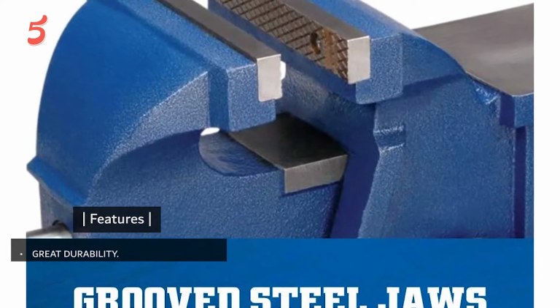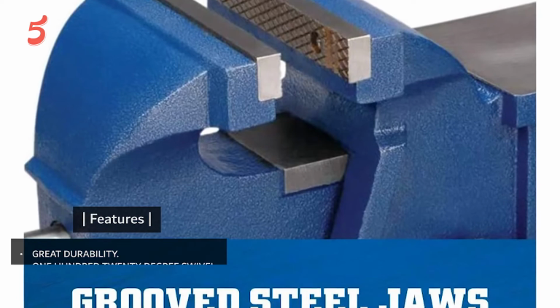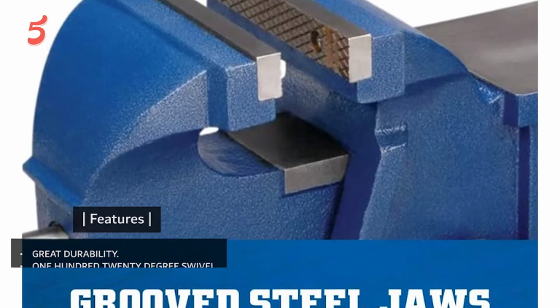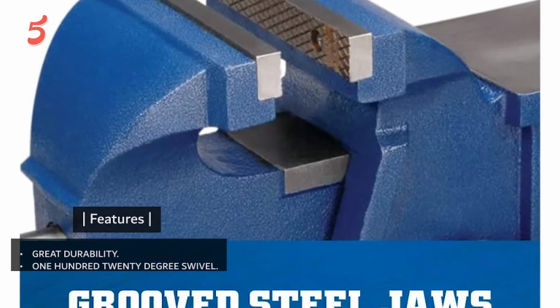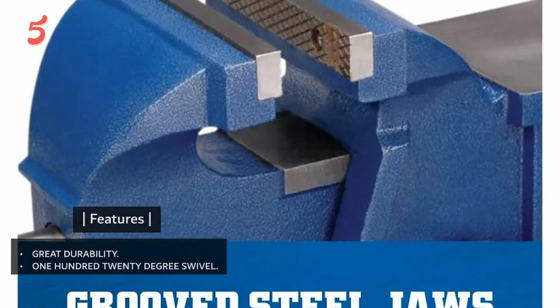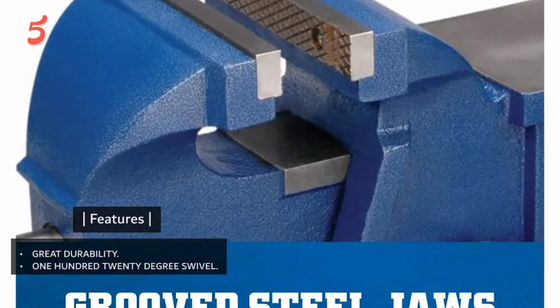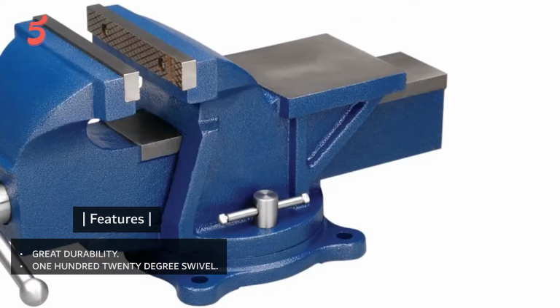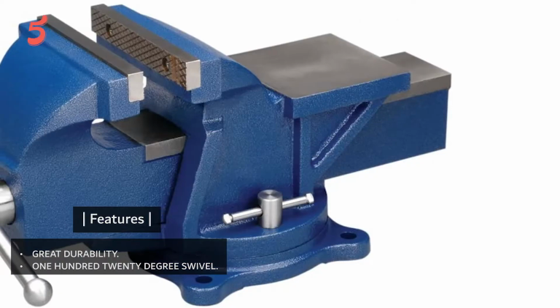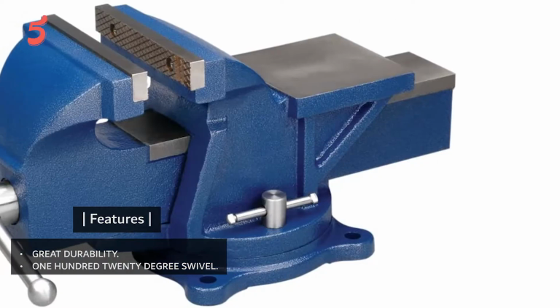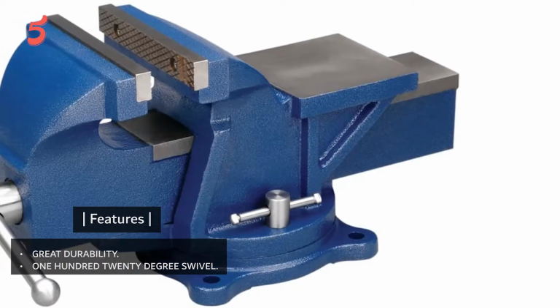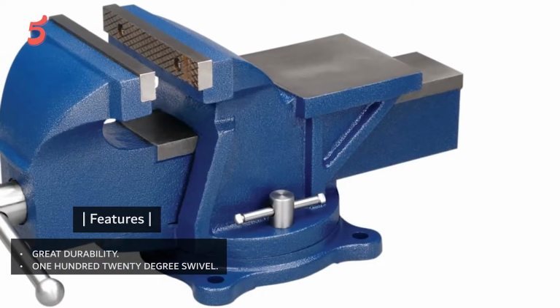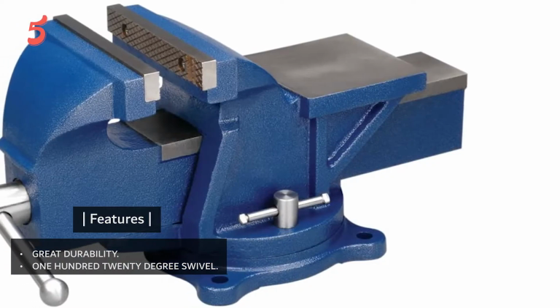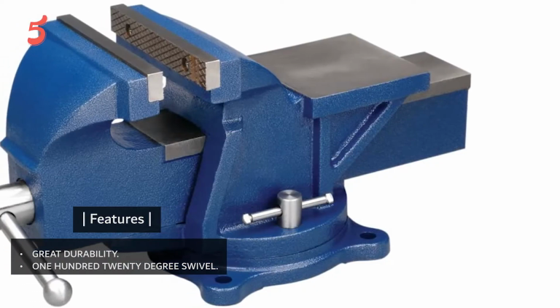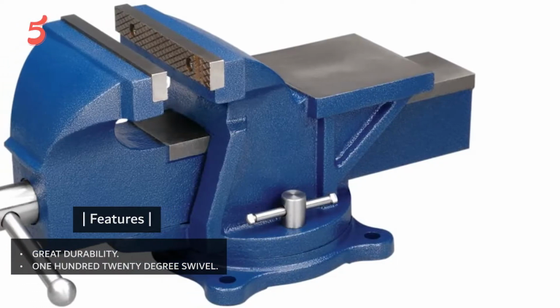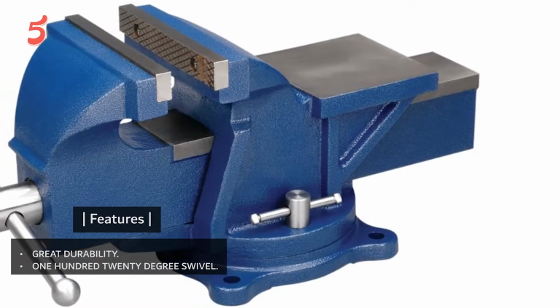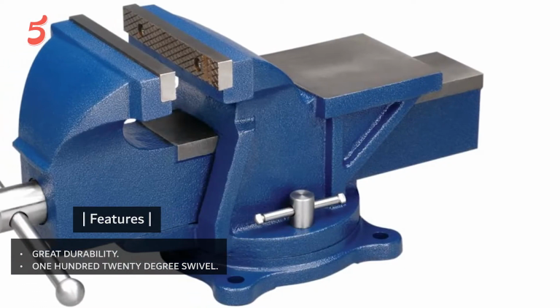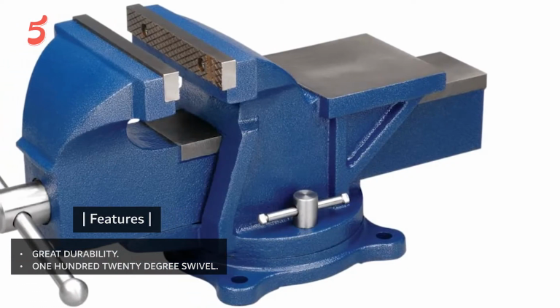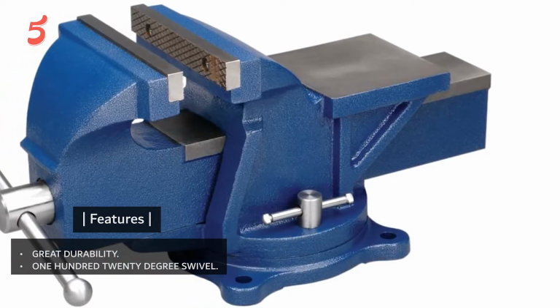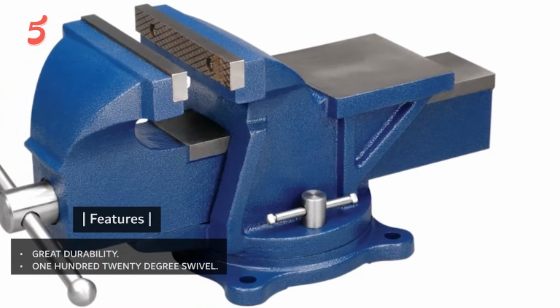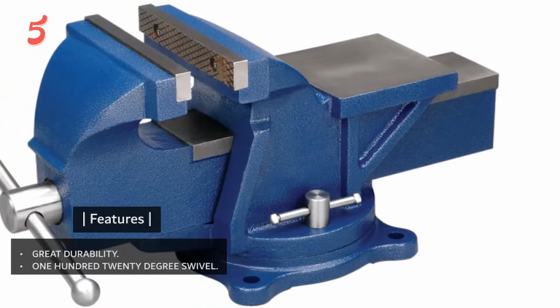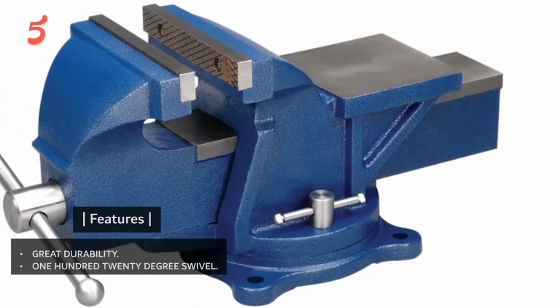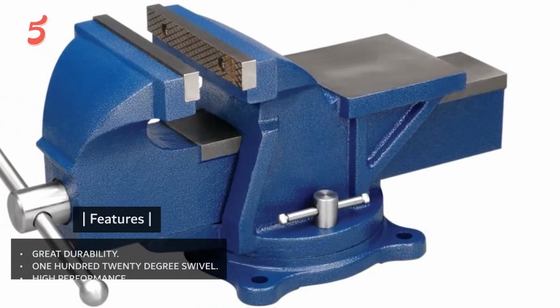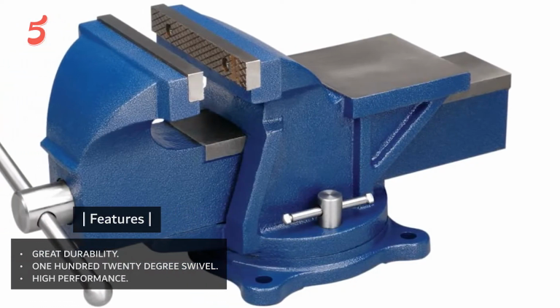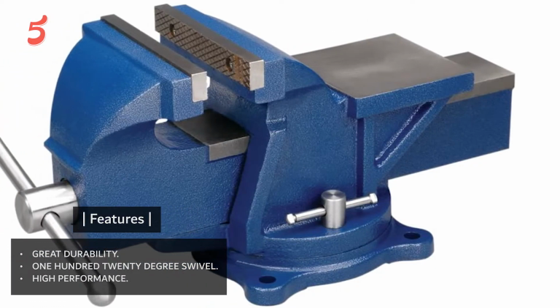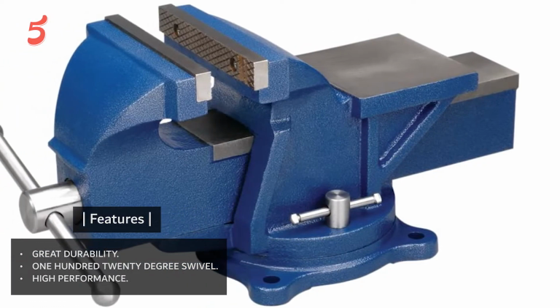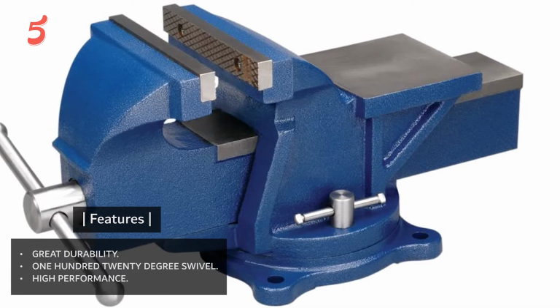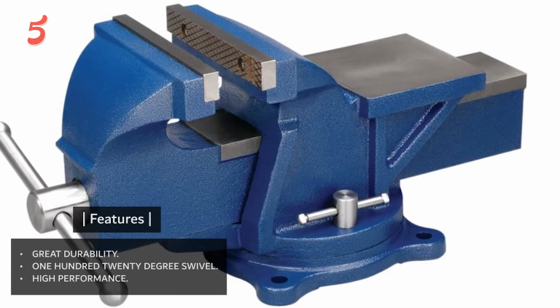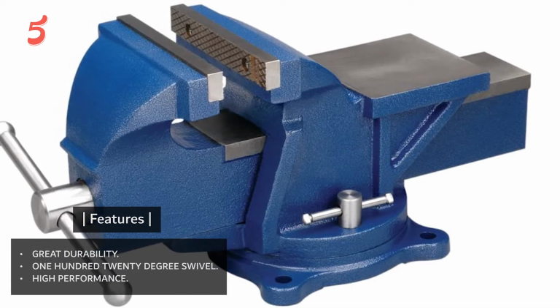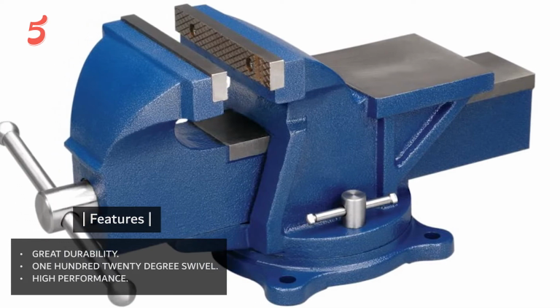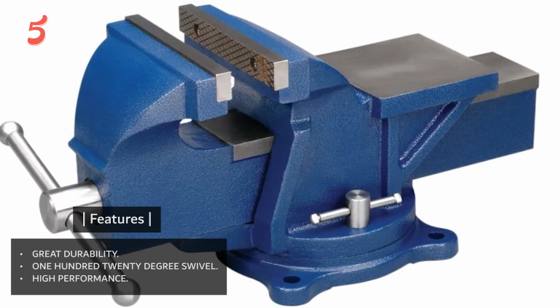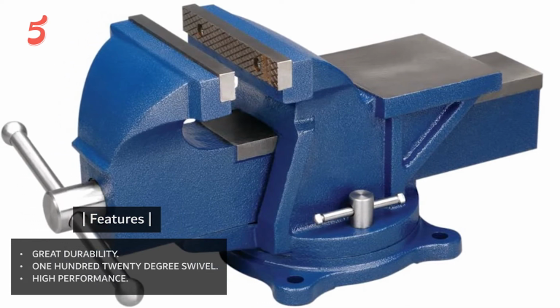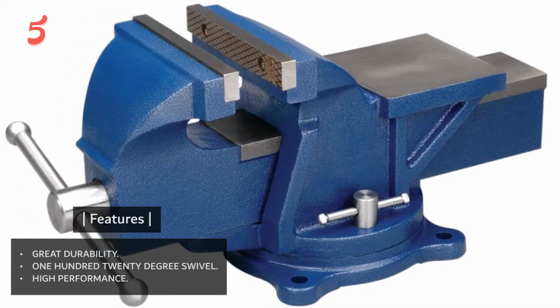Features: great durability, 120-degree swivel, high performance.